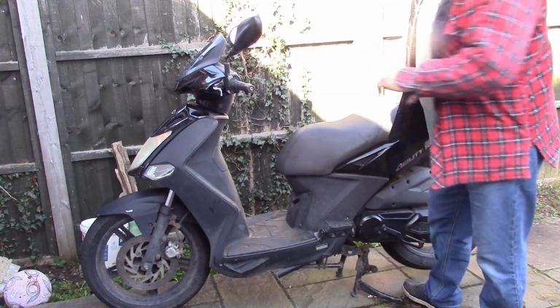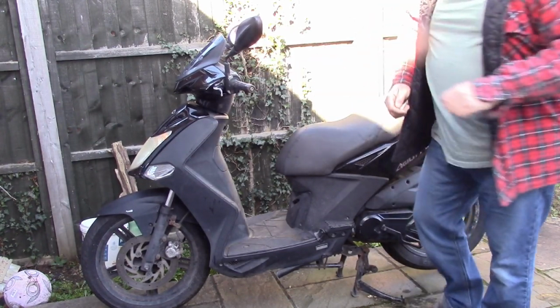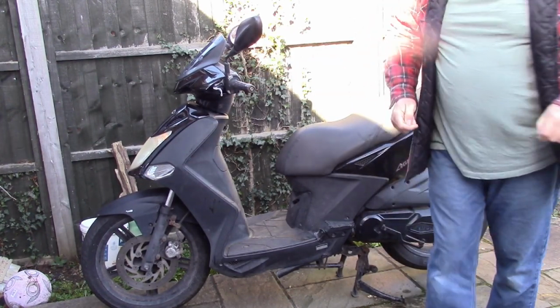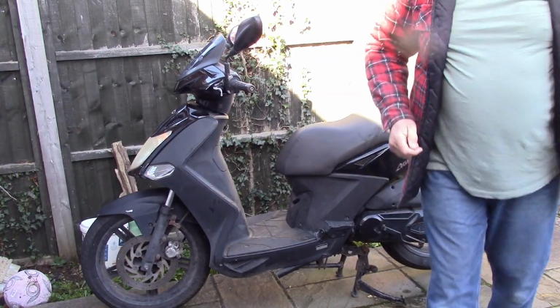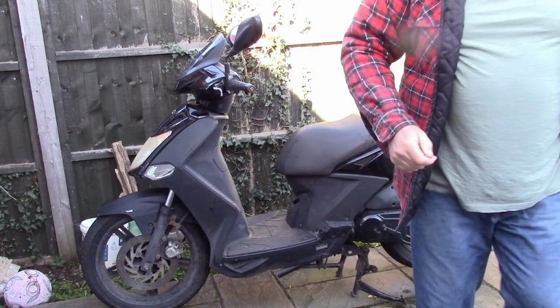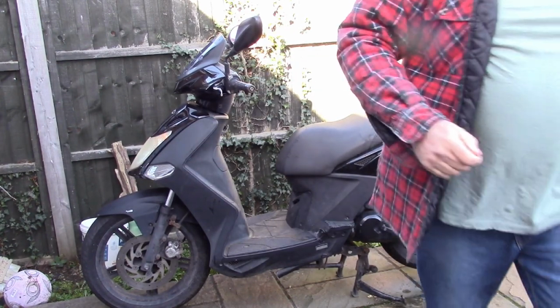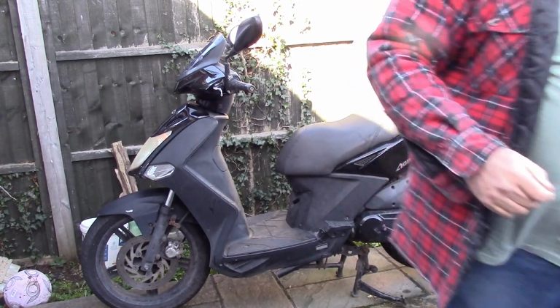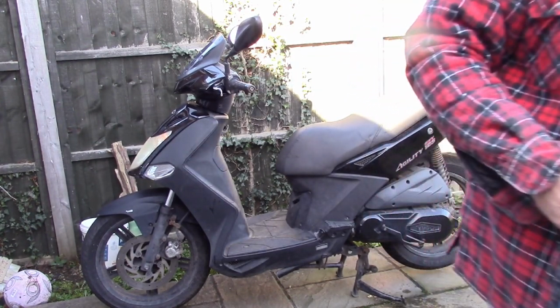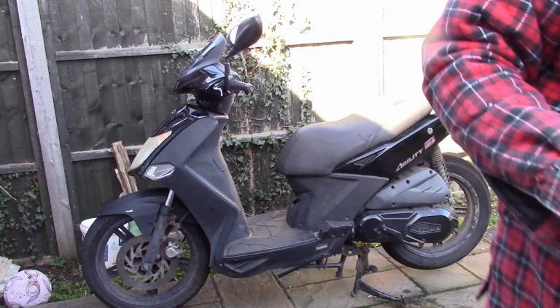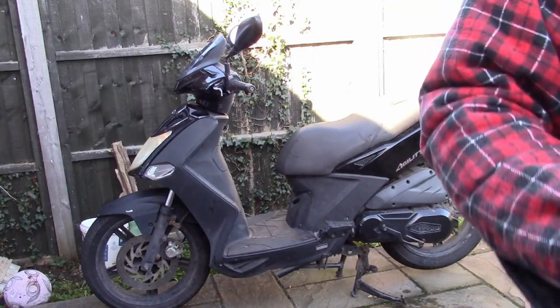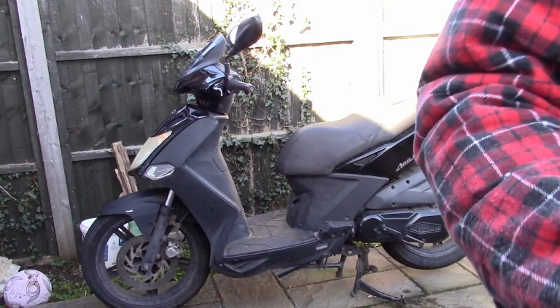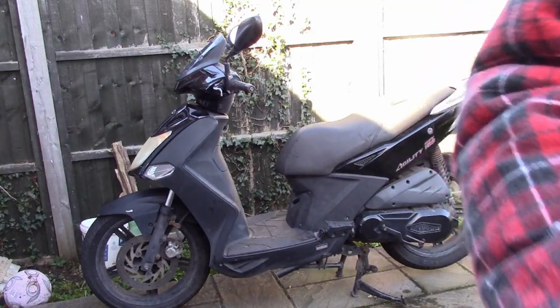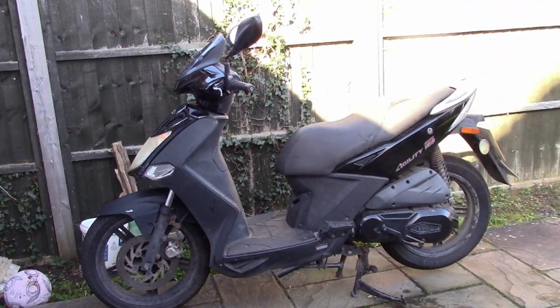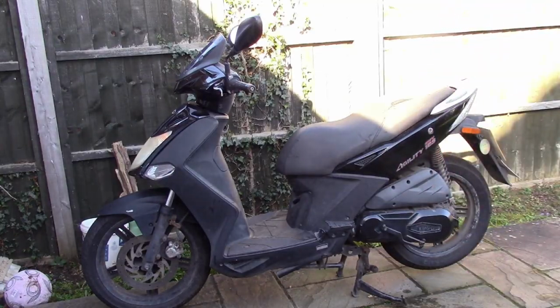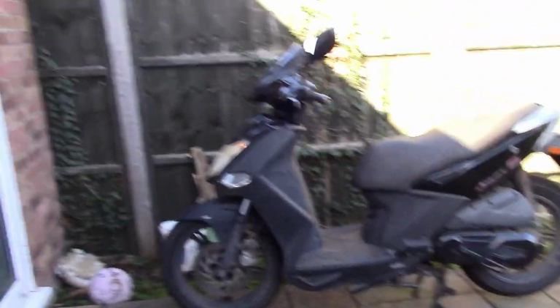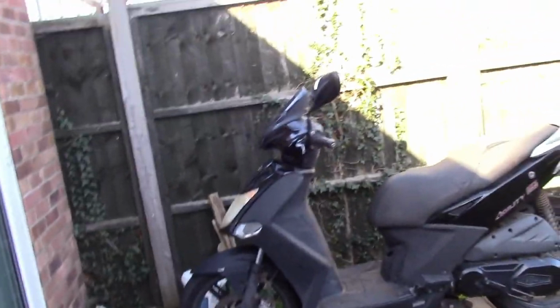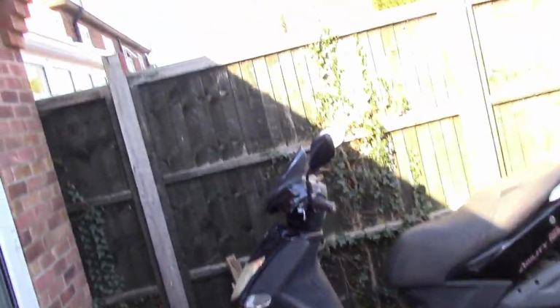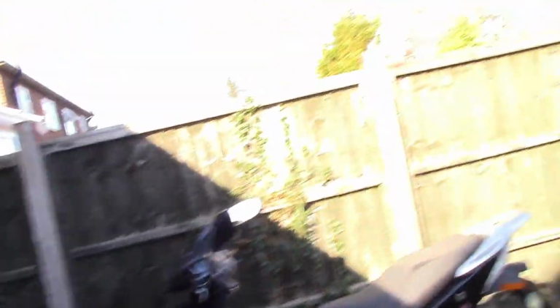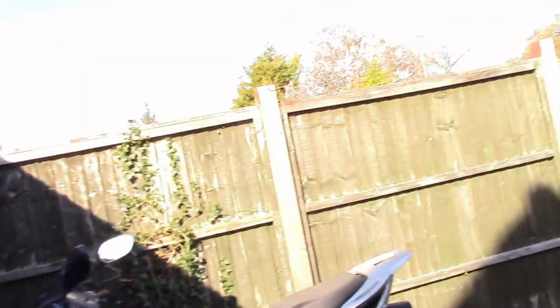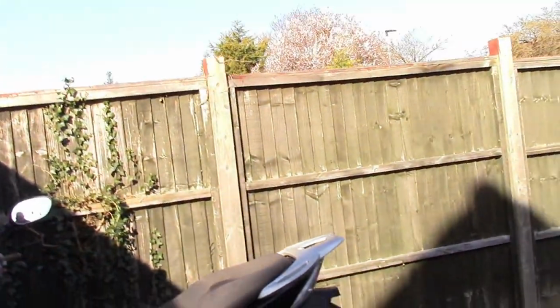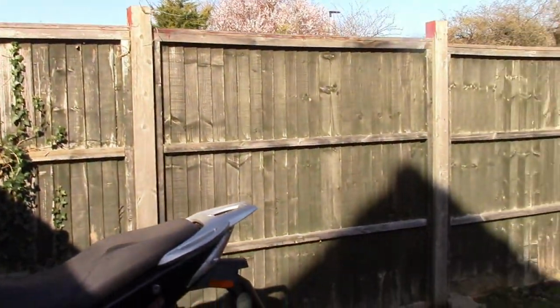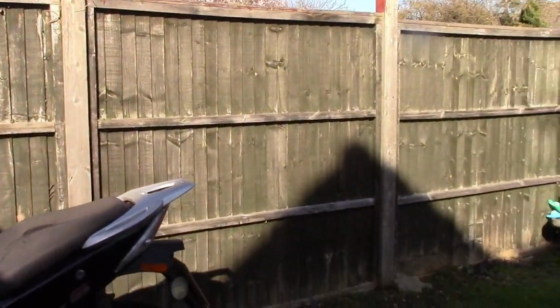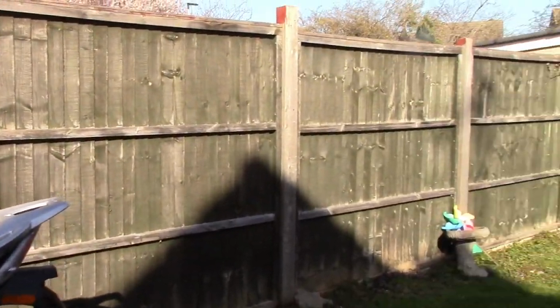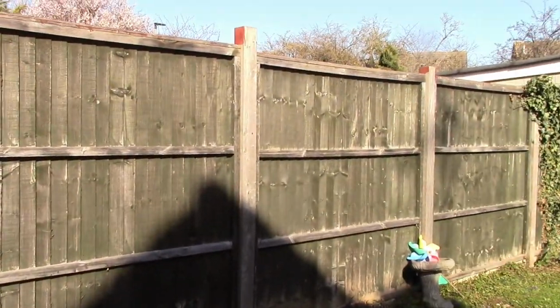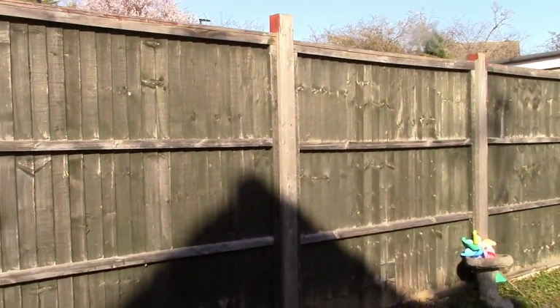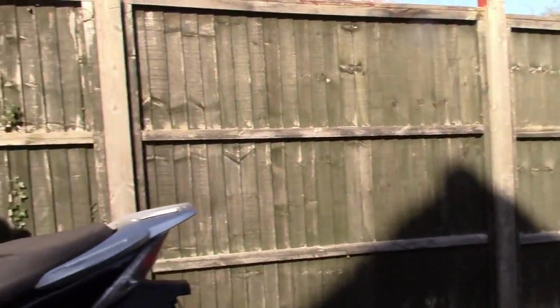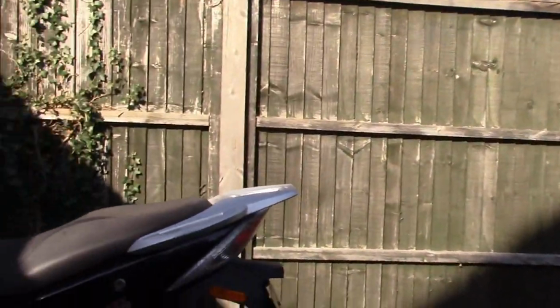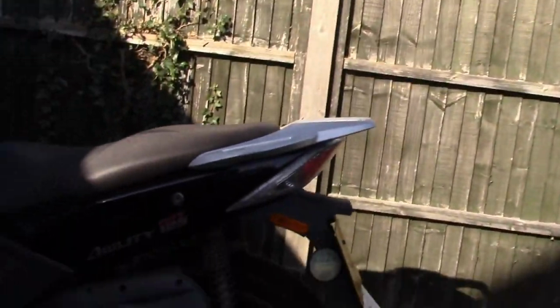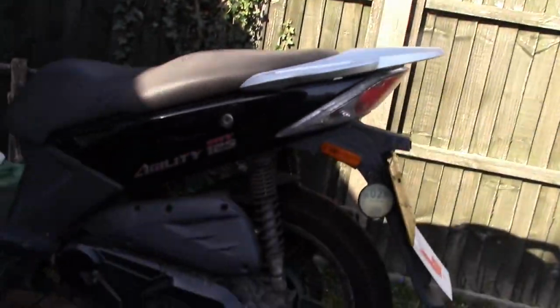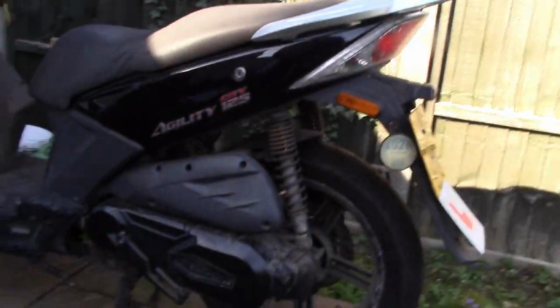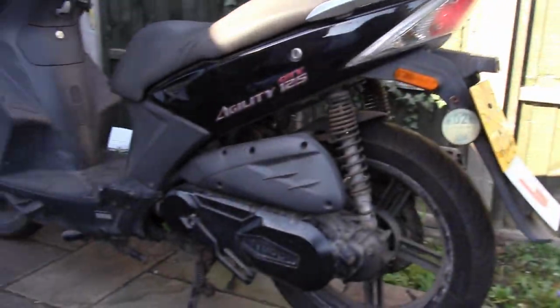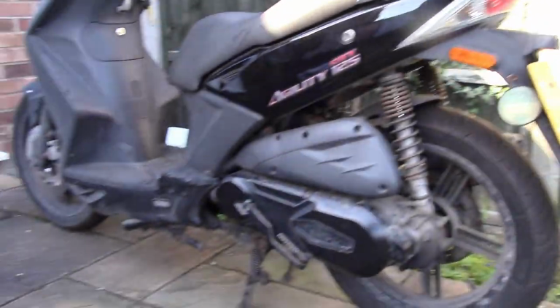I'm surprised the battery is as lively as that - must be a damn good battery on it, is all I can say.